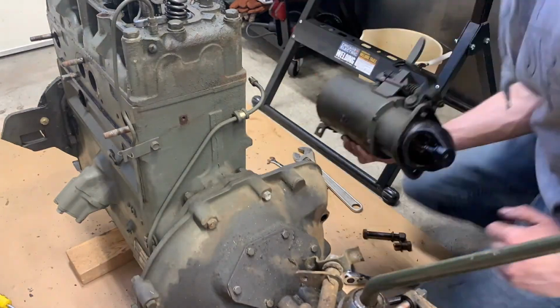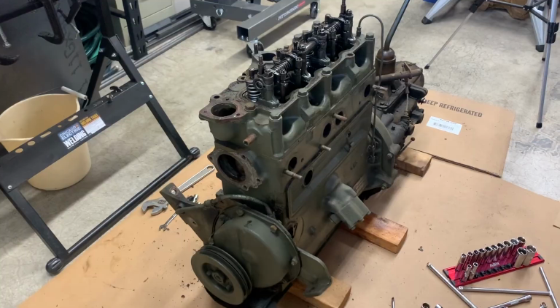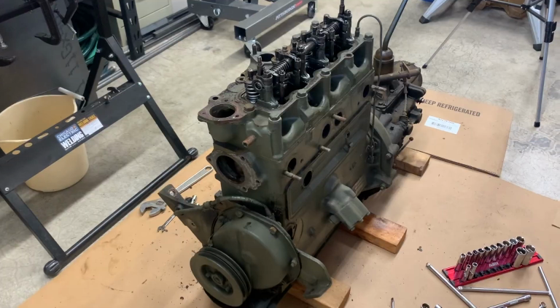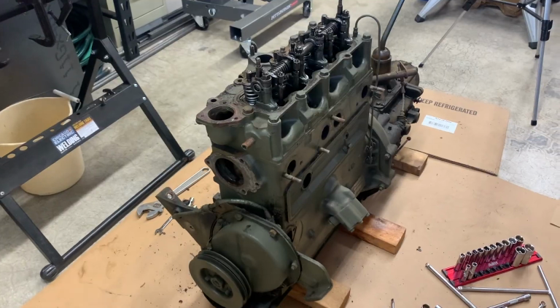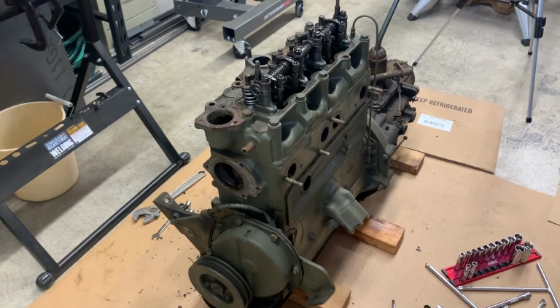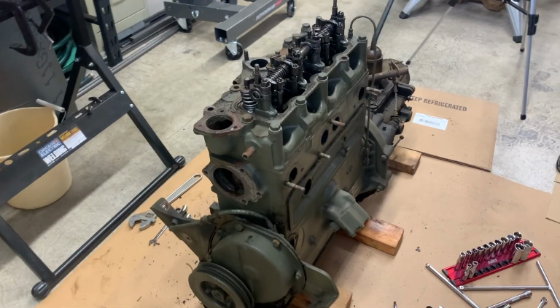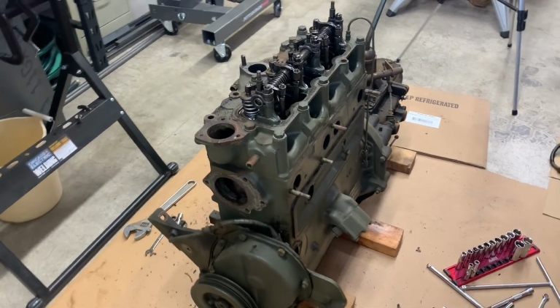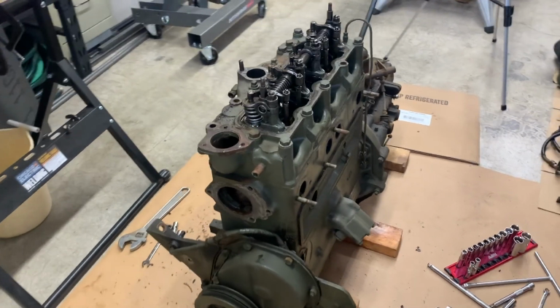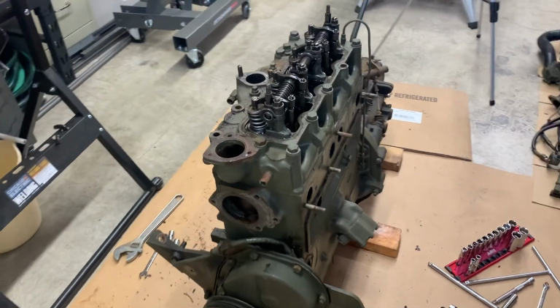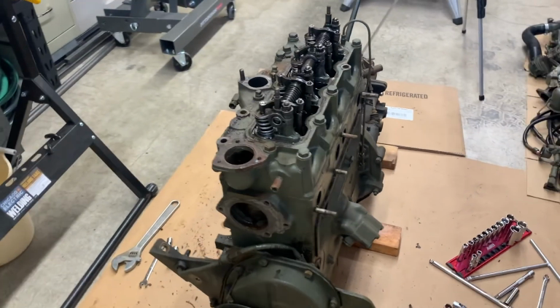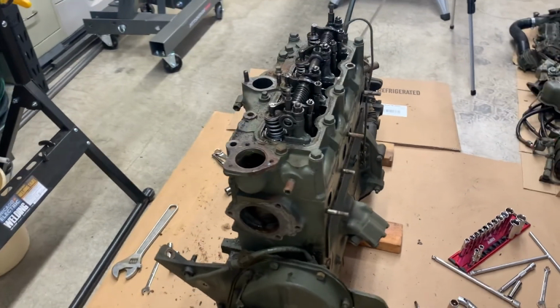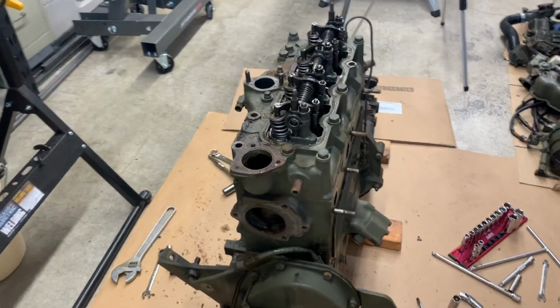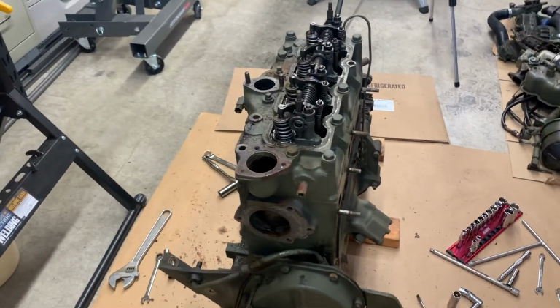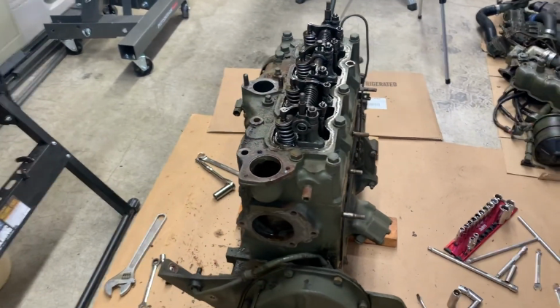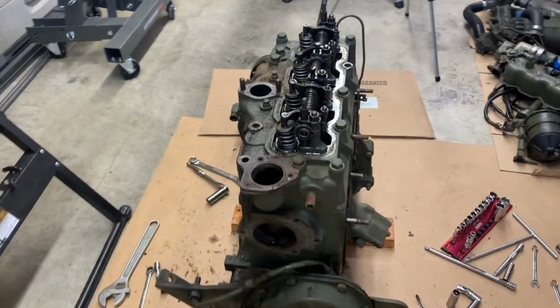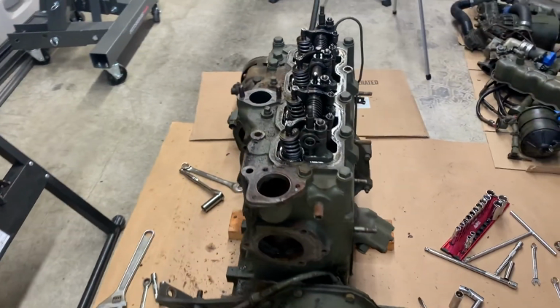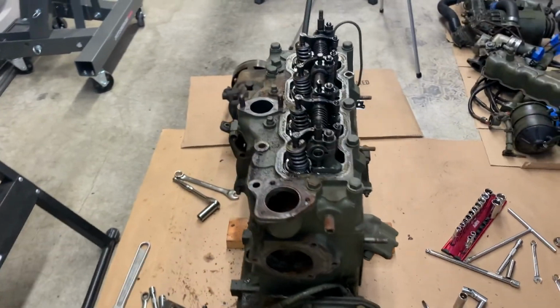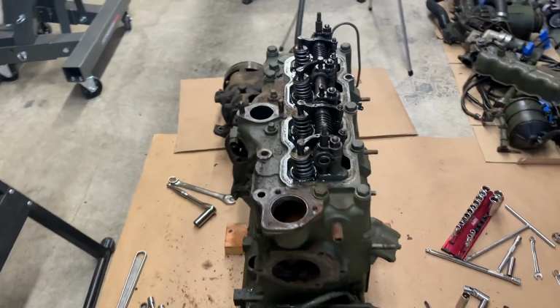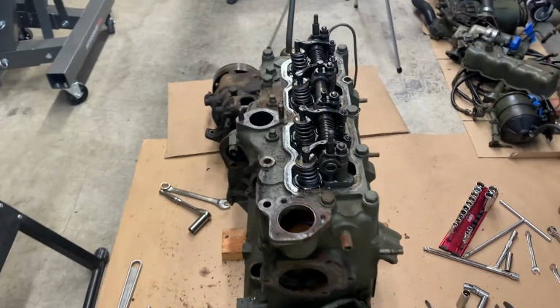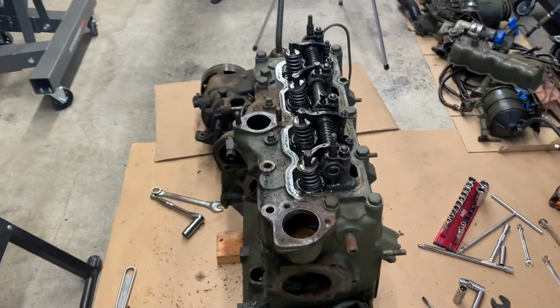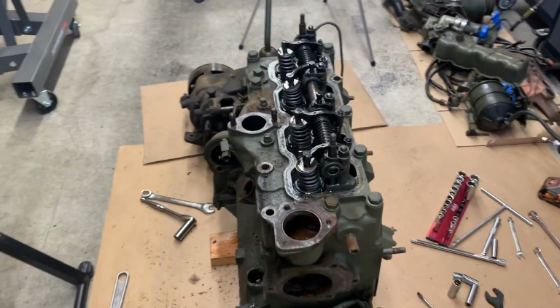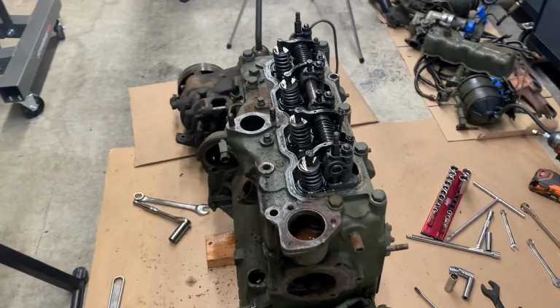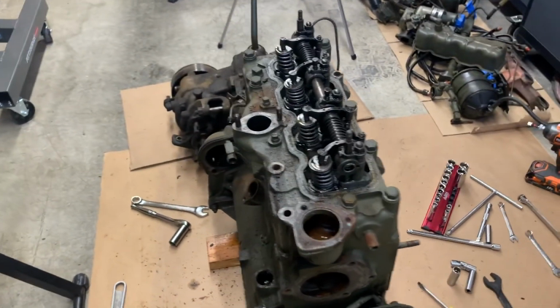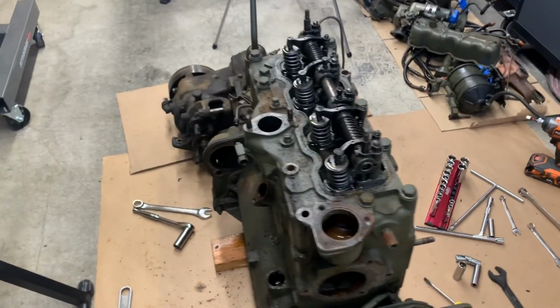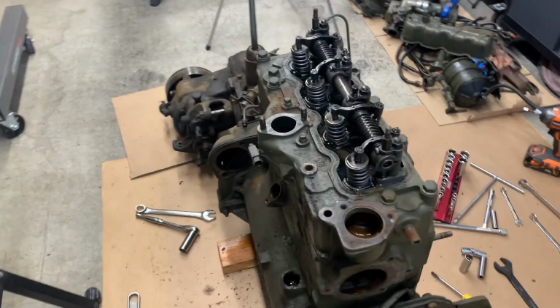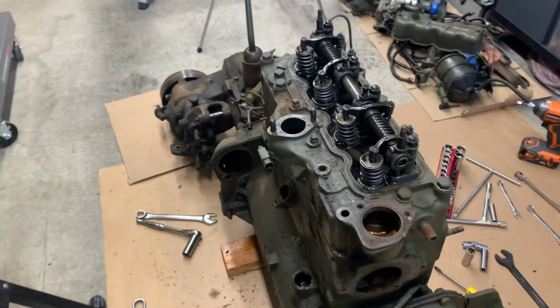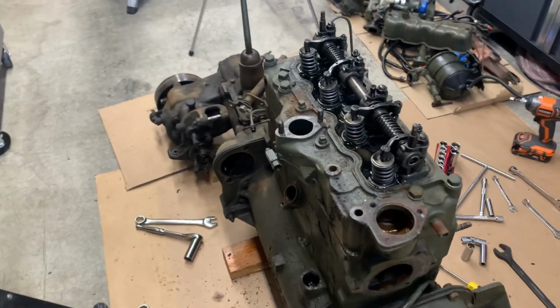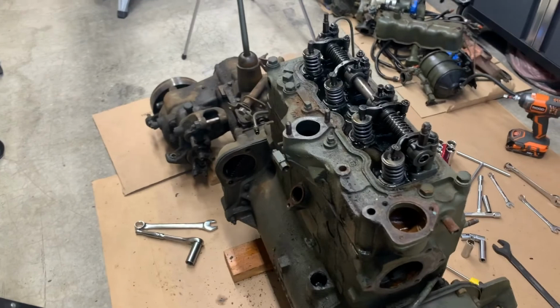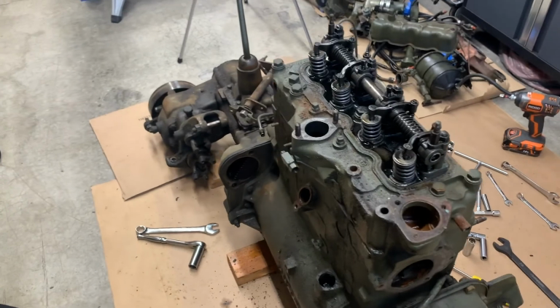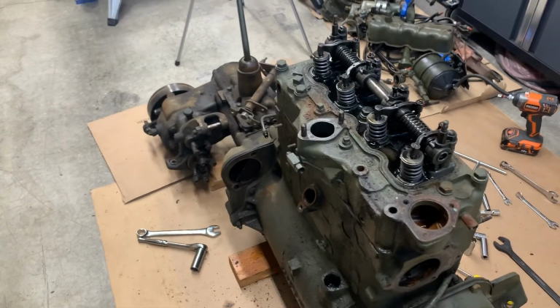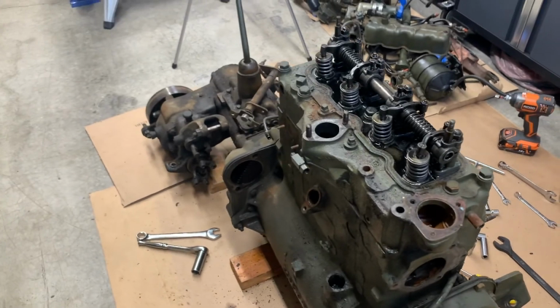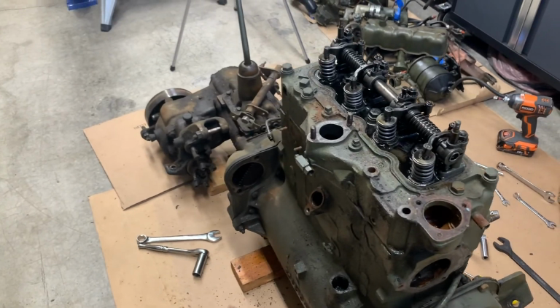Now that all that stuff has been removed, it's time to remove the transmission and transfer case from the engine.